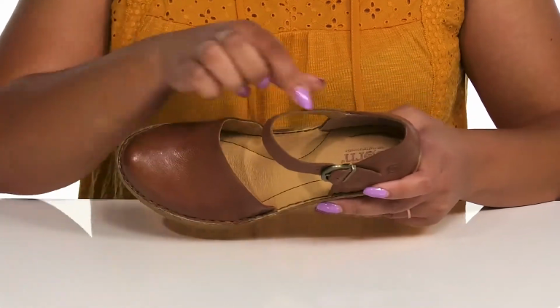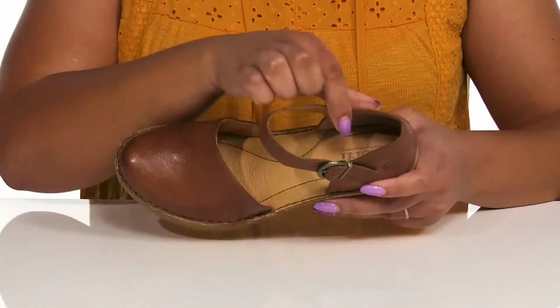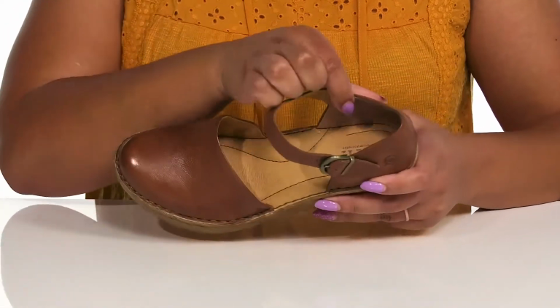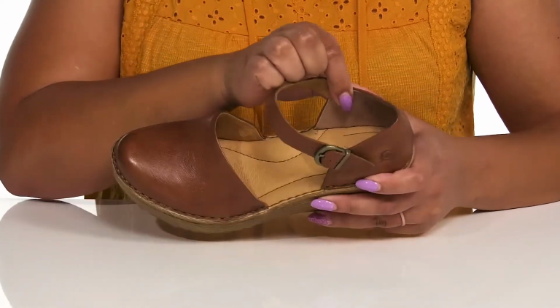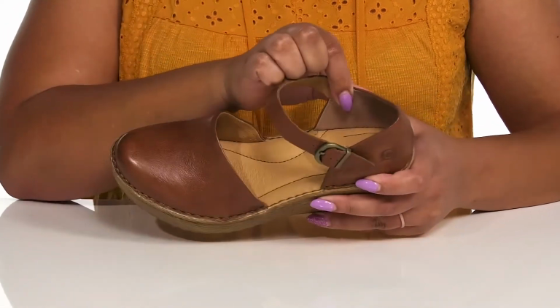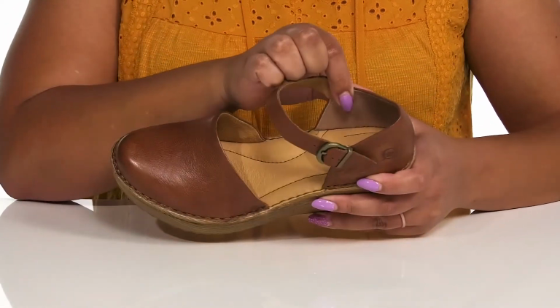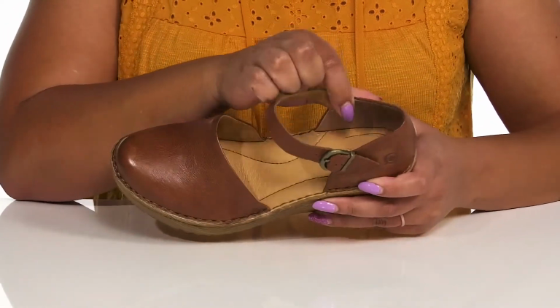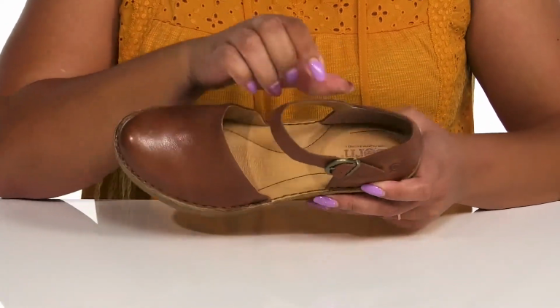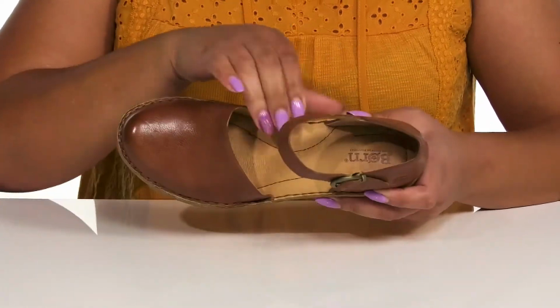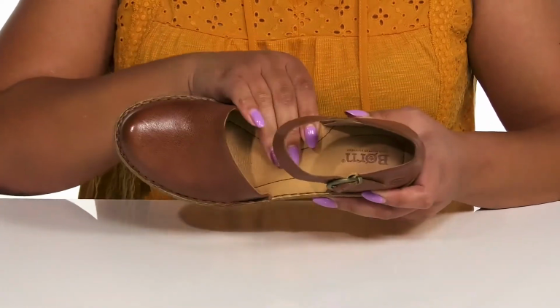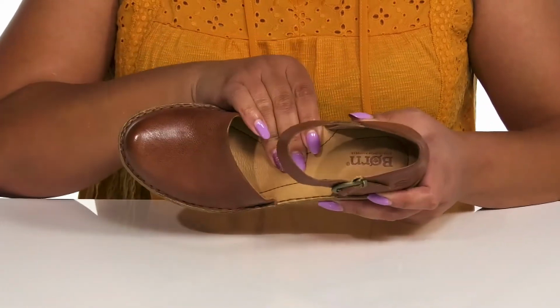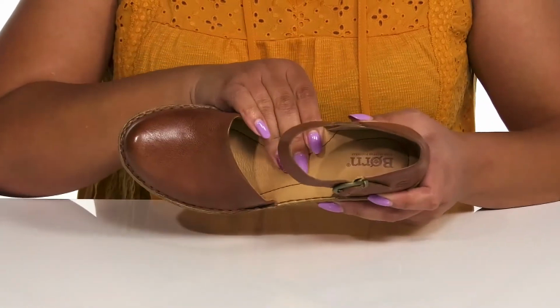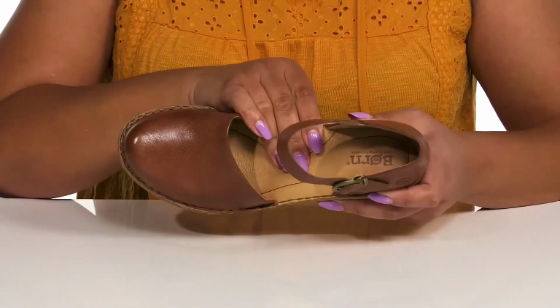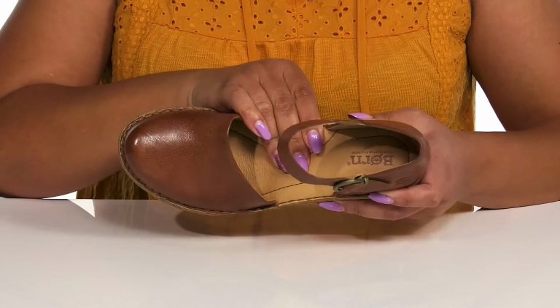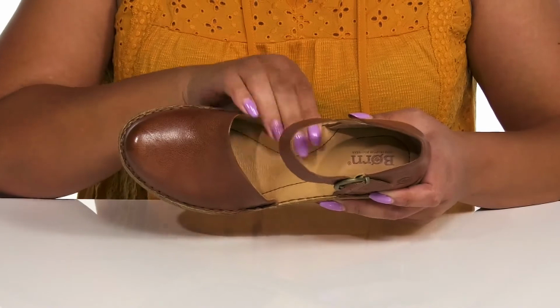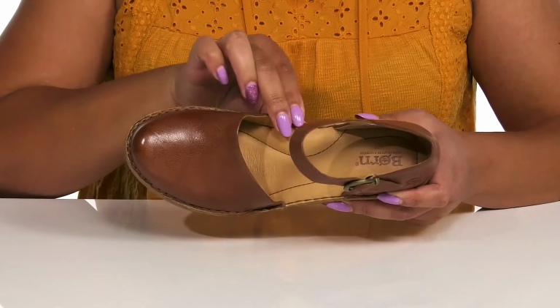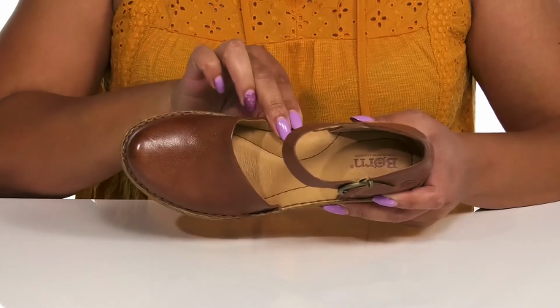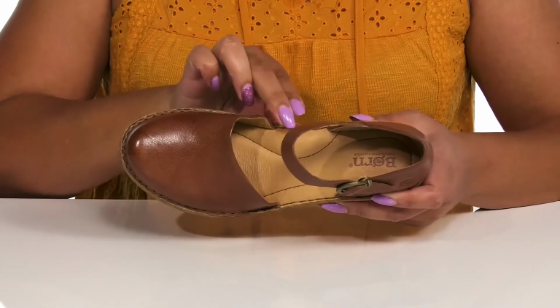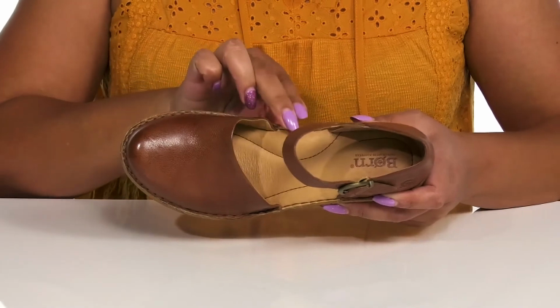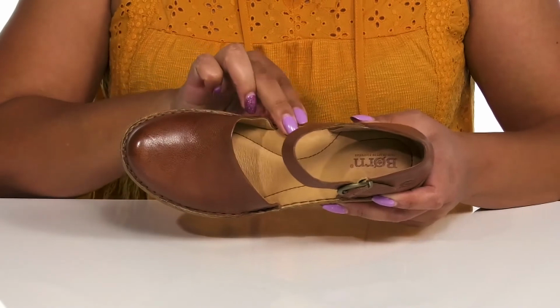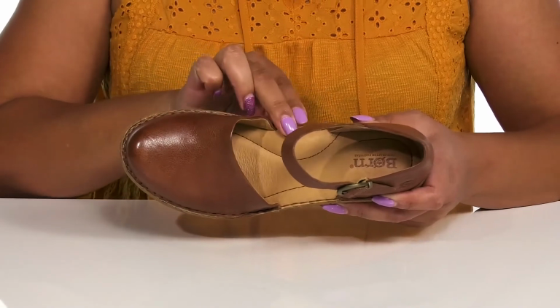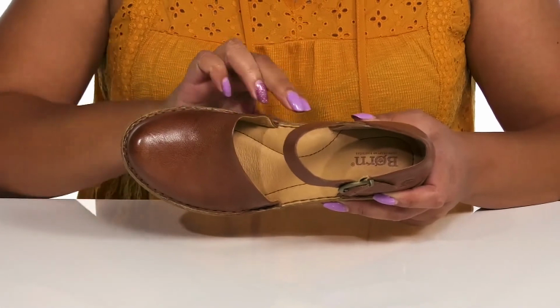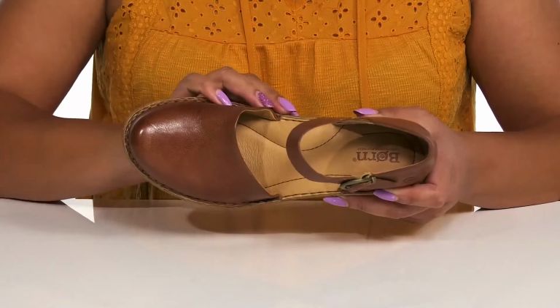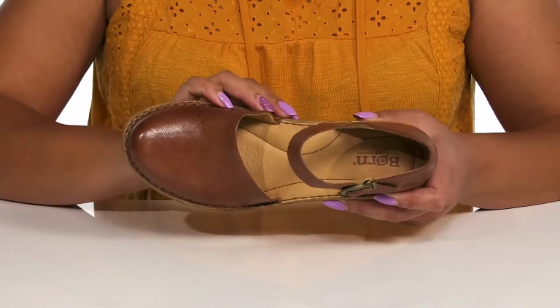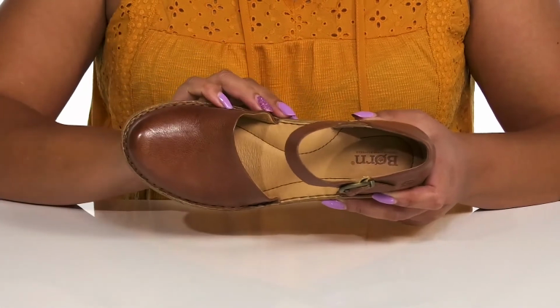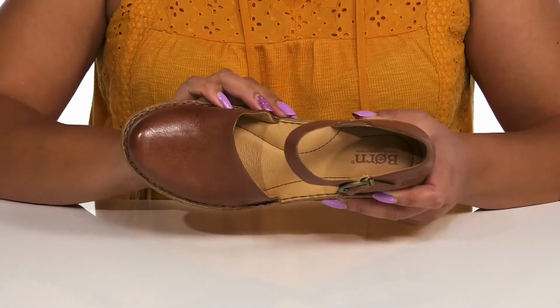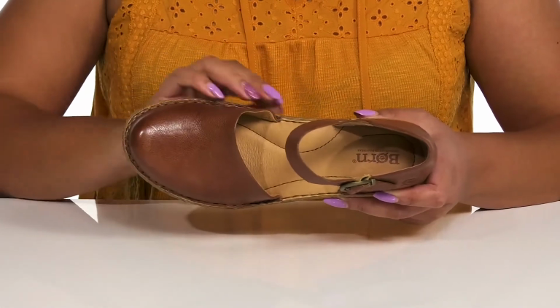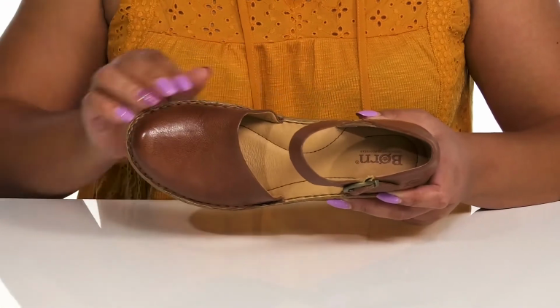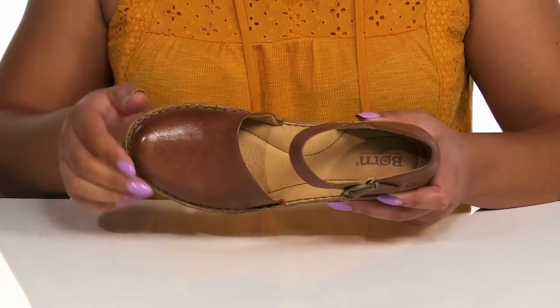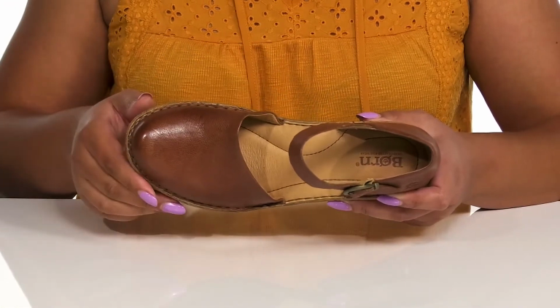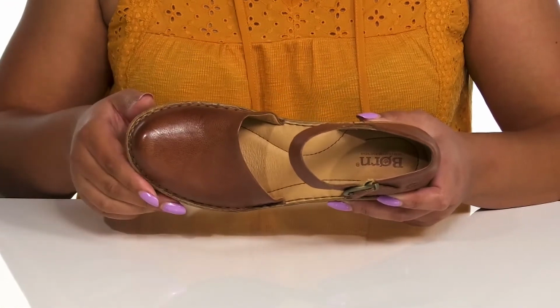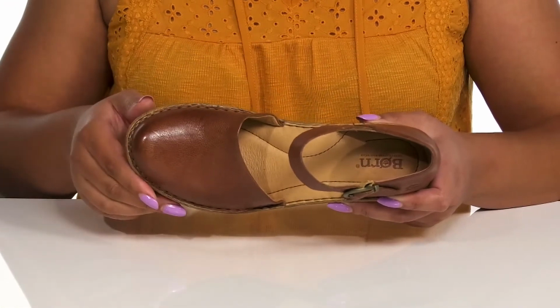Inside, there's a leather lining with a cushioned footbed that has added arch support to keep you comfortable all day.